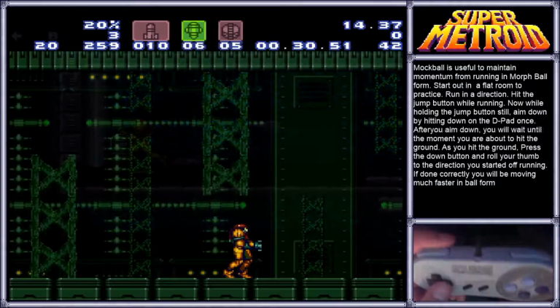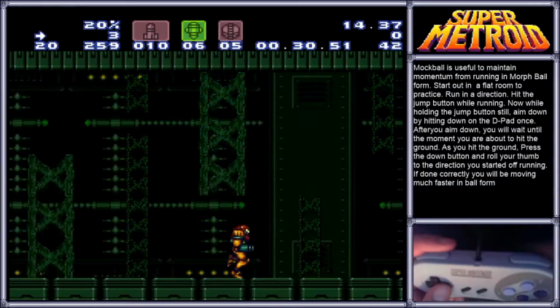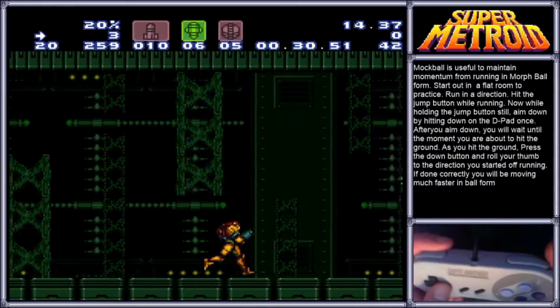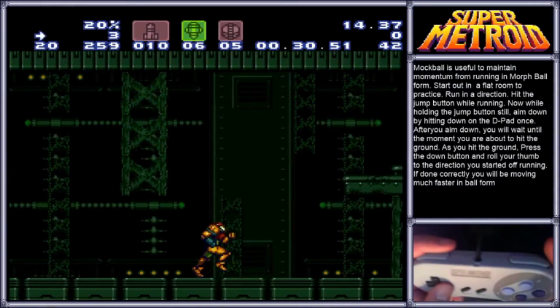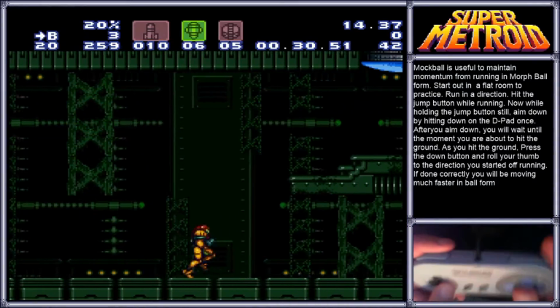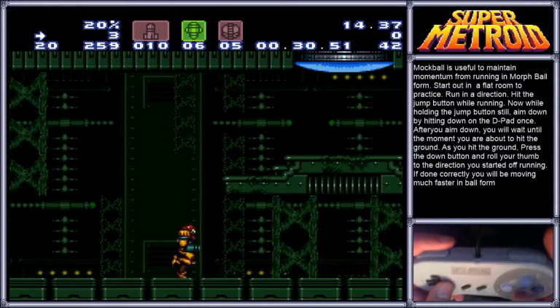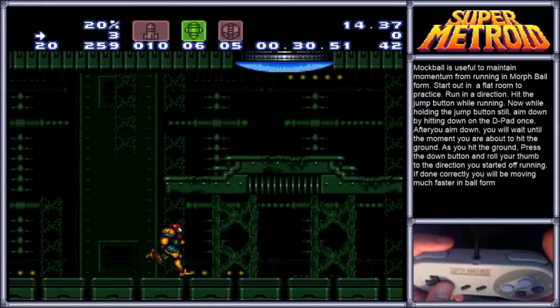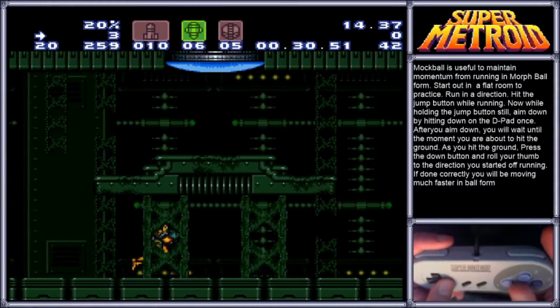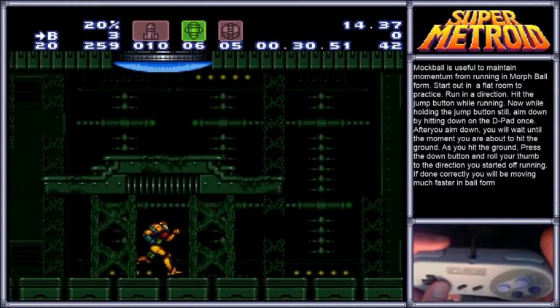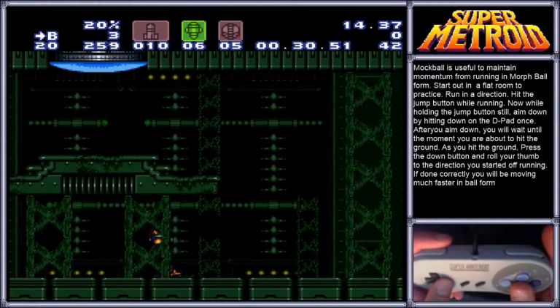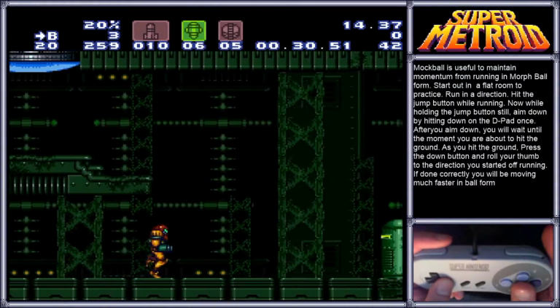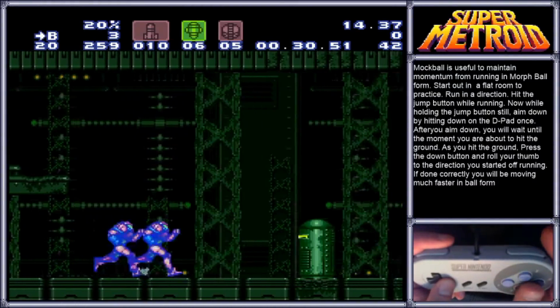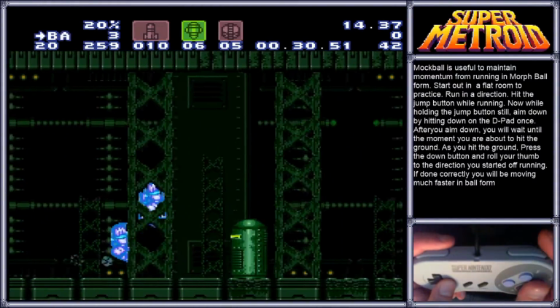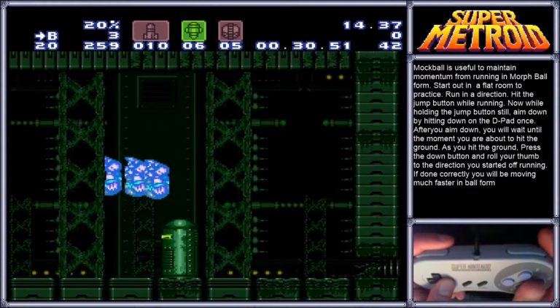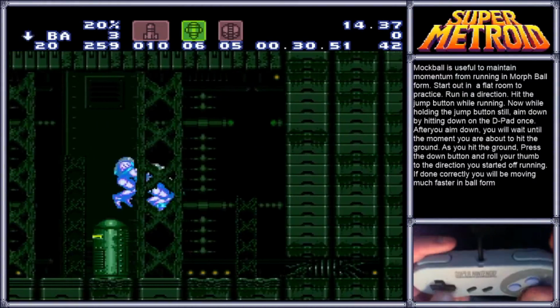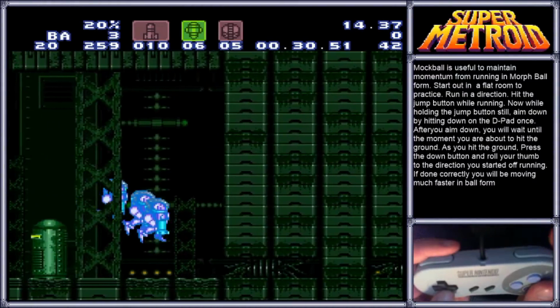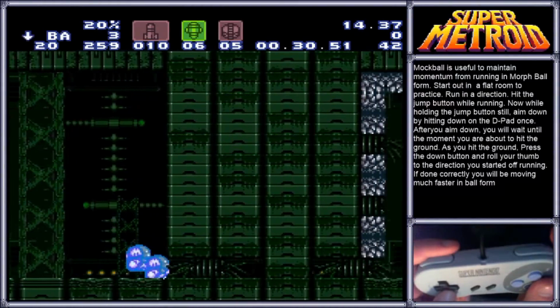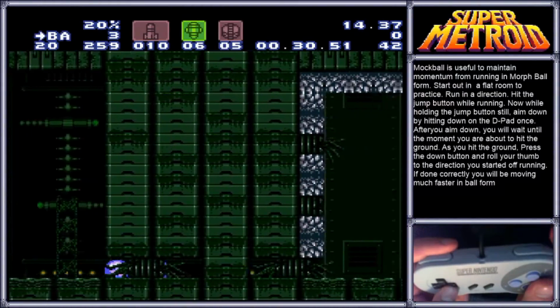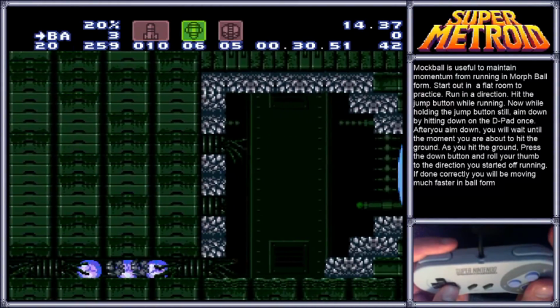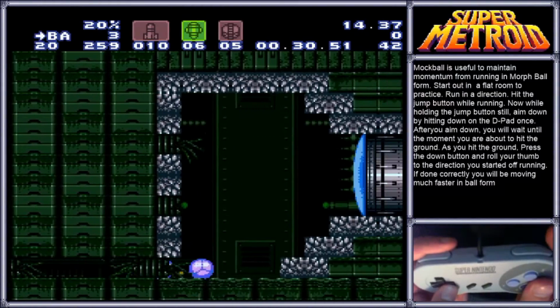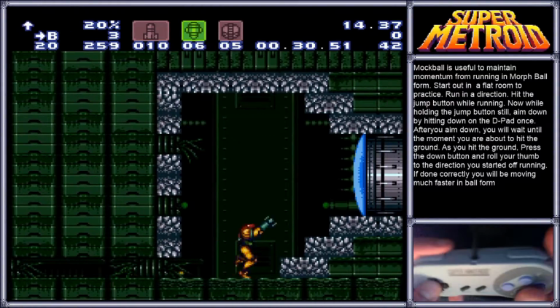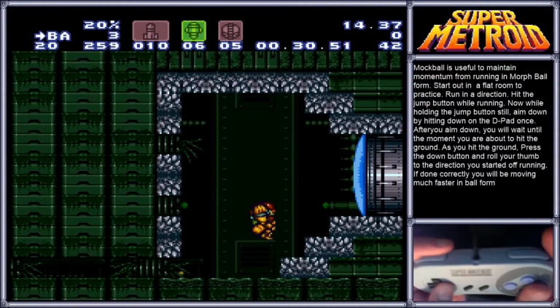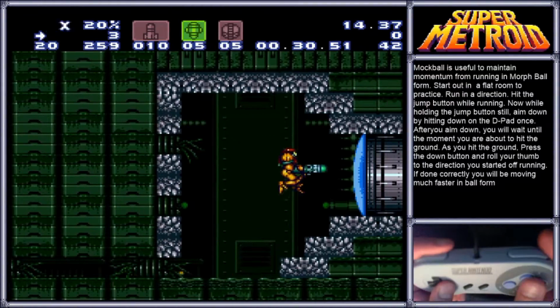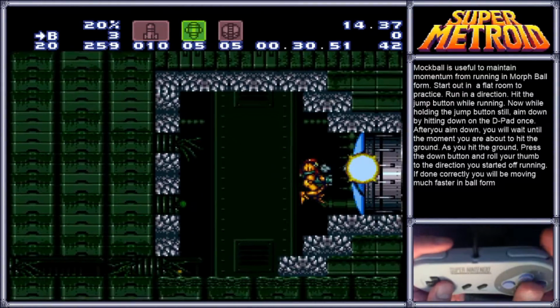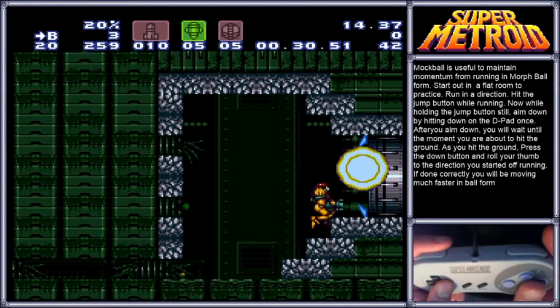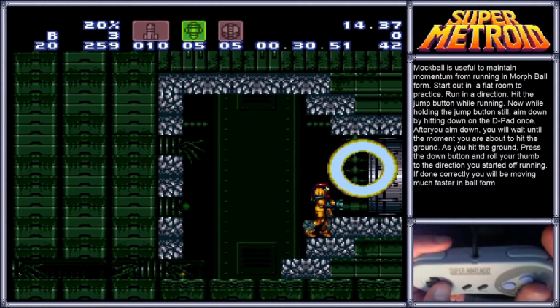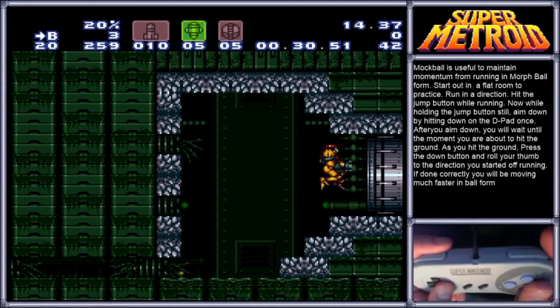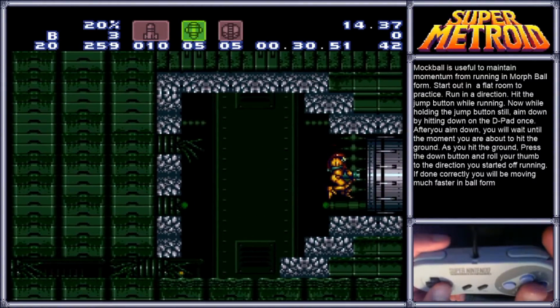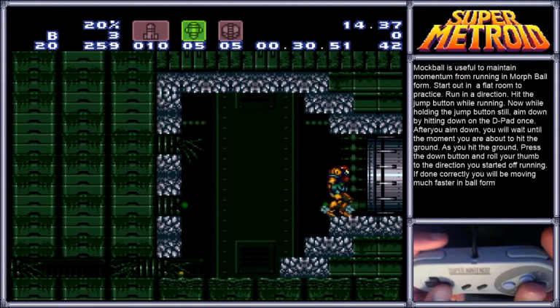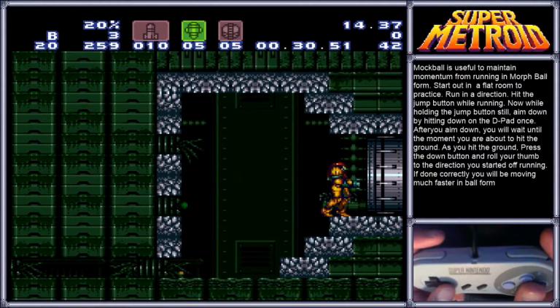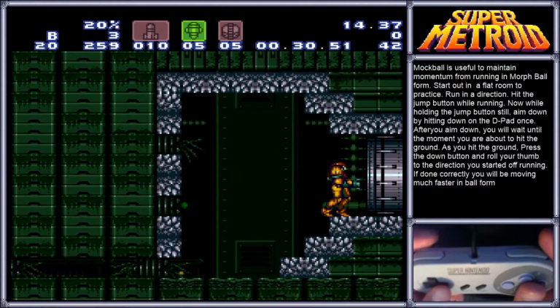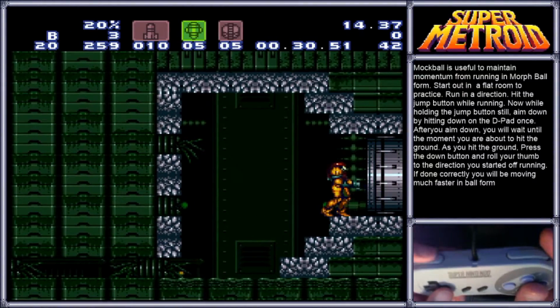There are many places Mock Balls can be used. They can even be used while Samus is using Speed Booster.